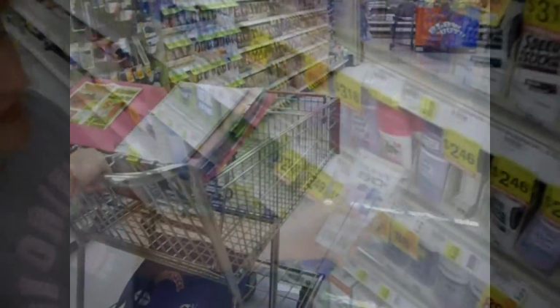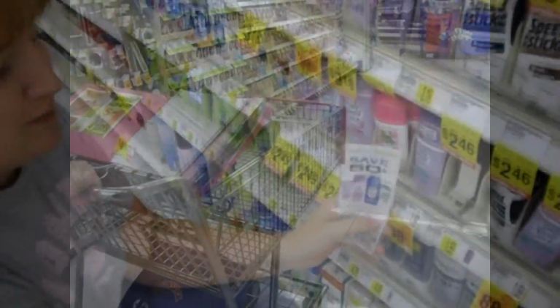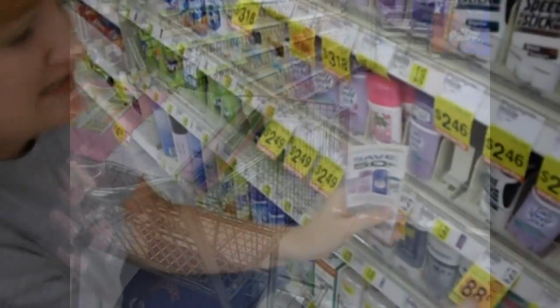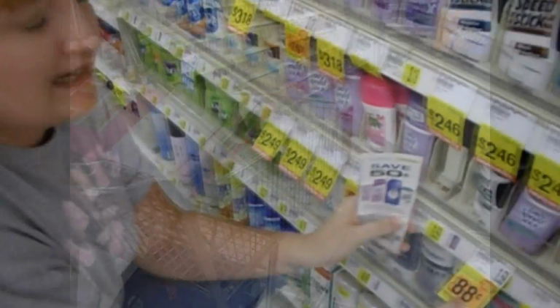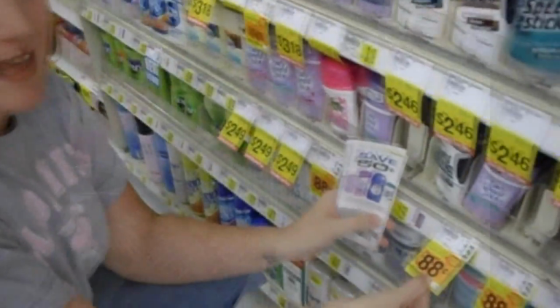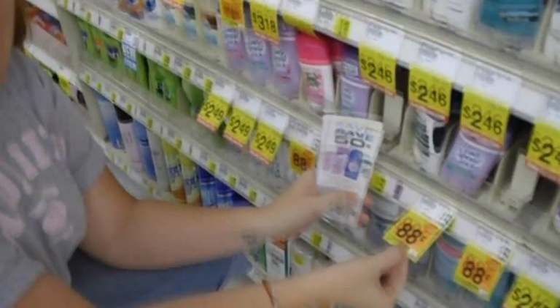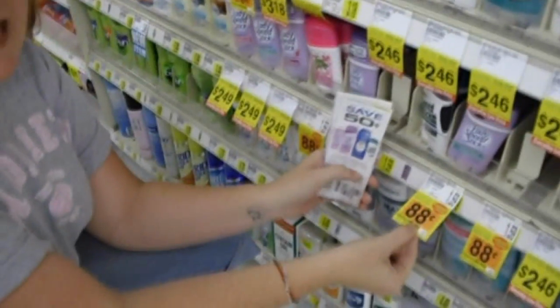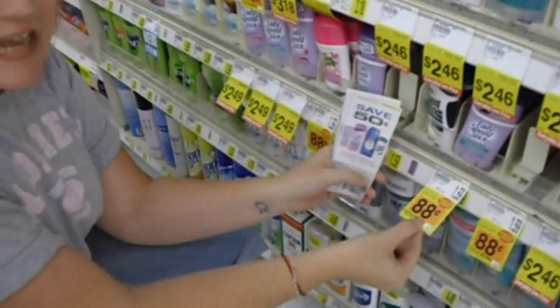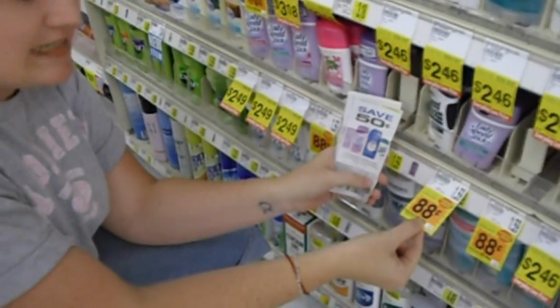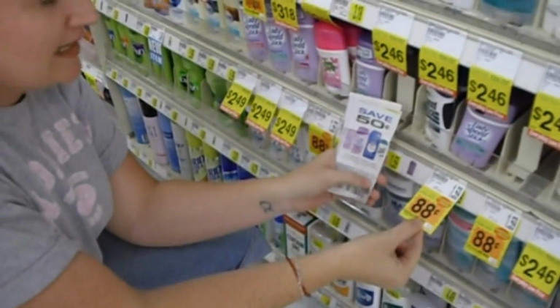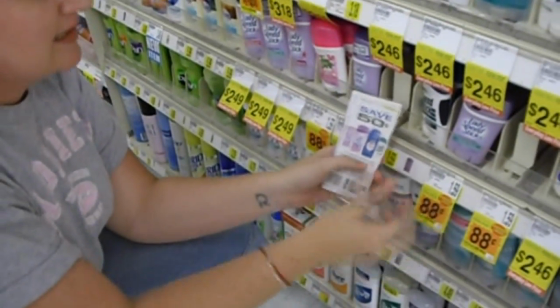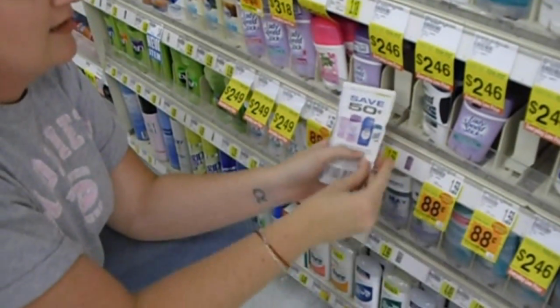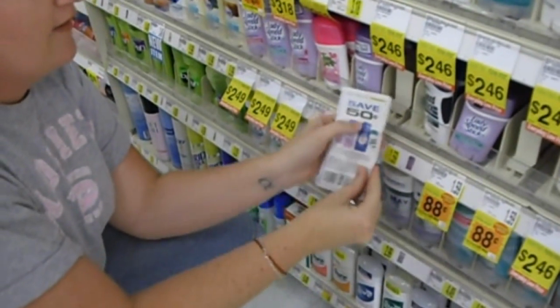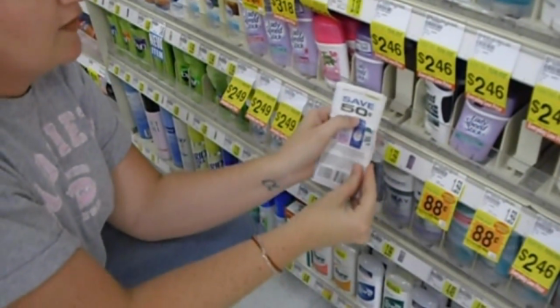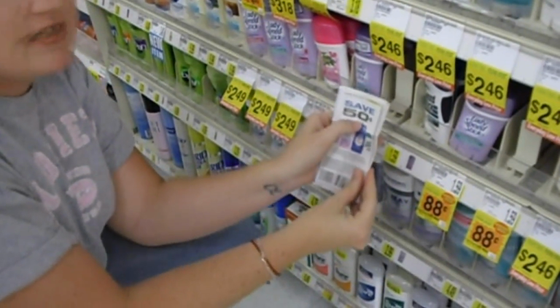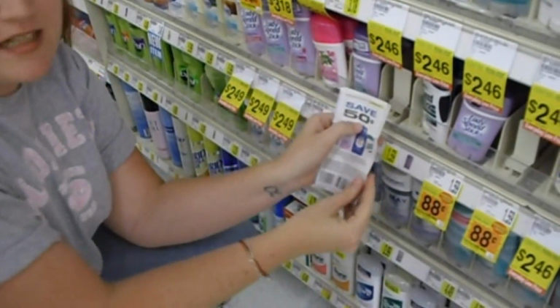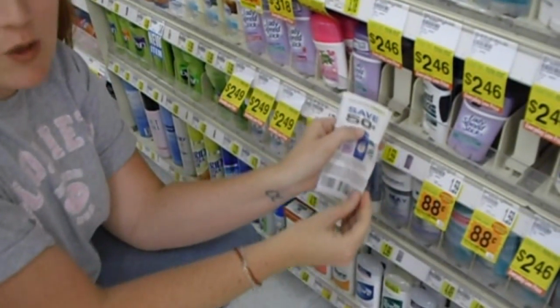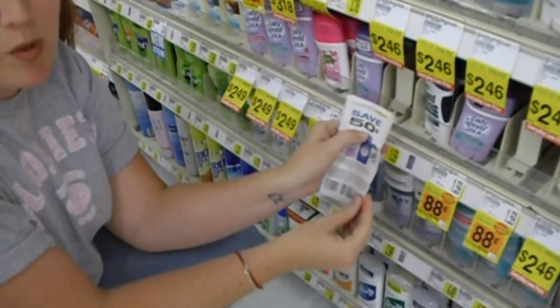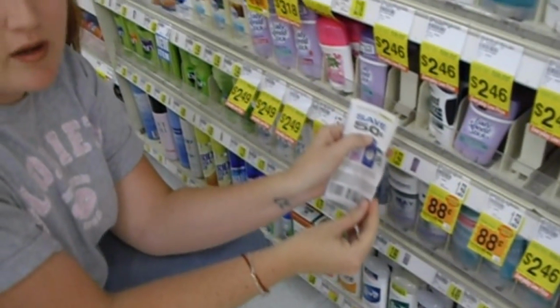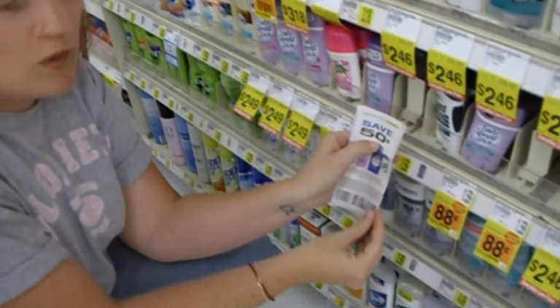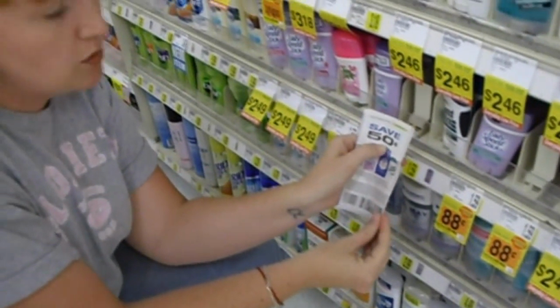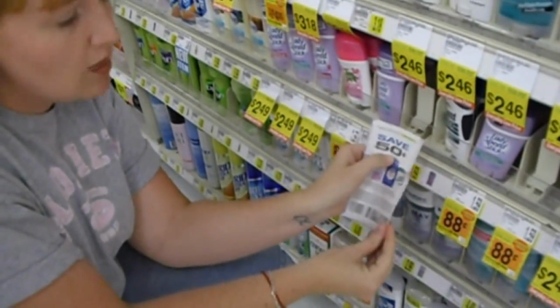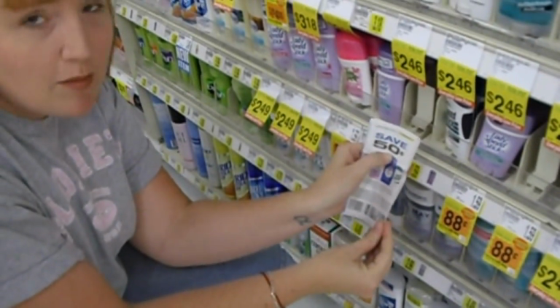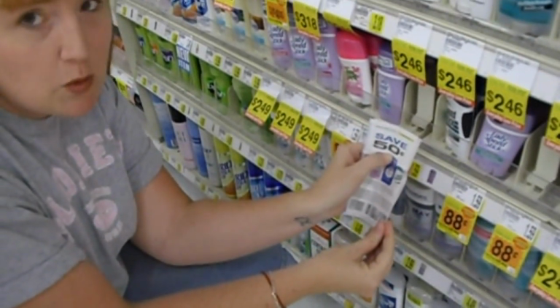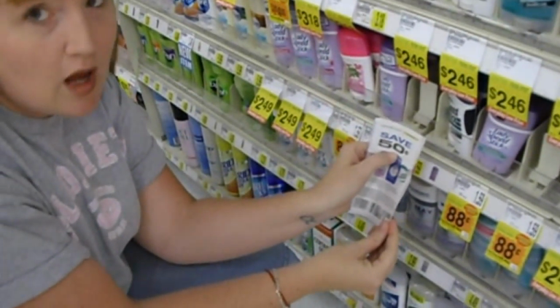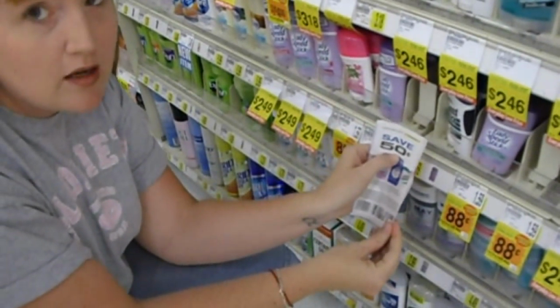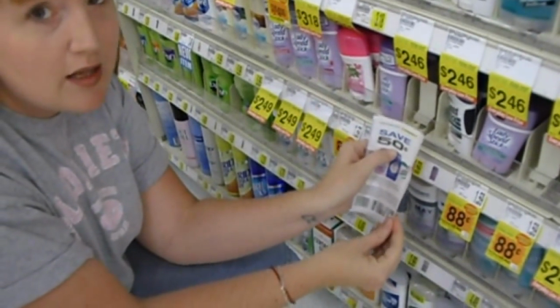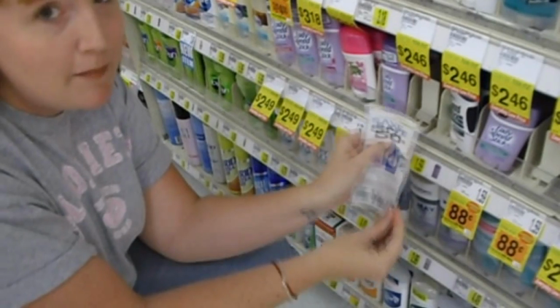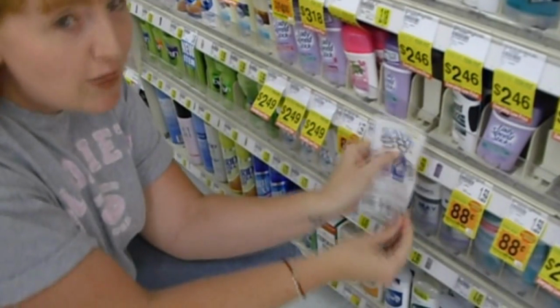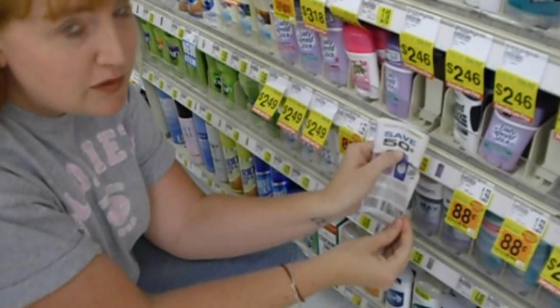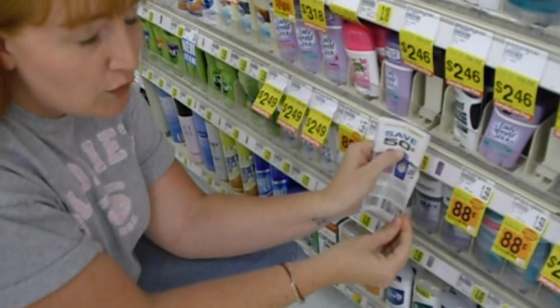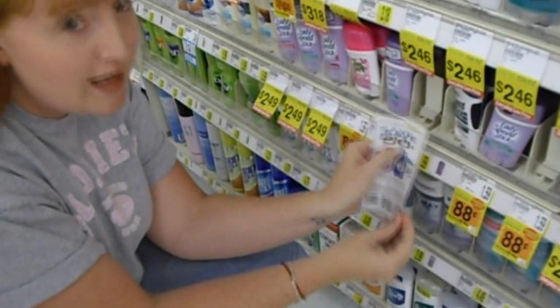Speed Stick is 88 cents, and I have a 50-cent coupon which will double up to a dollar, making it free.